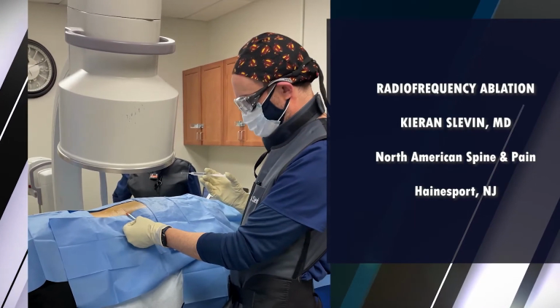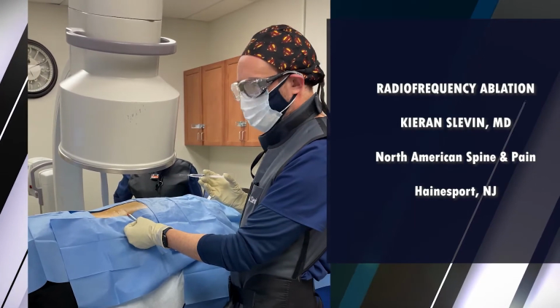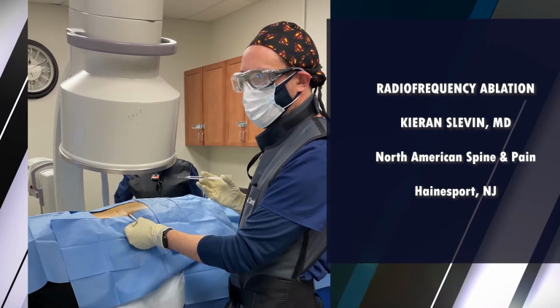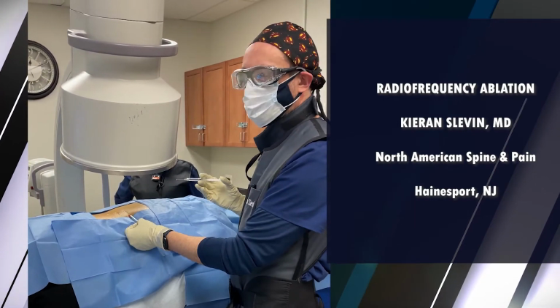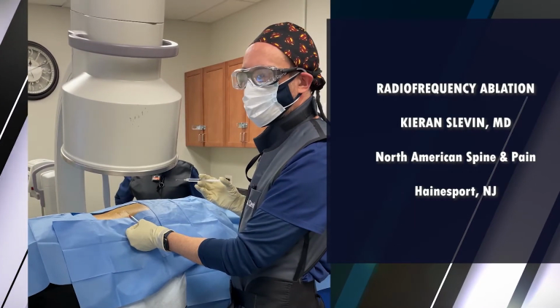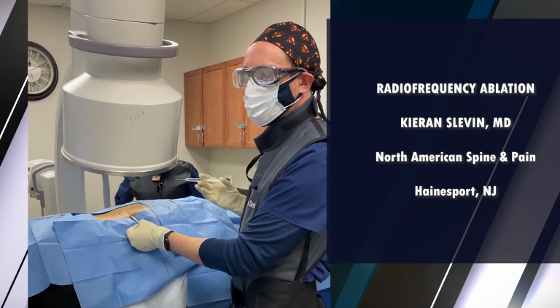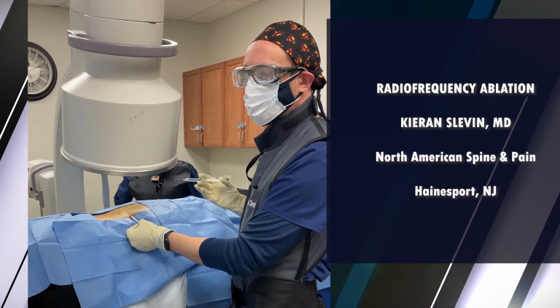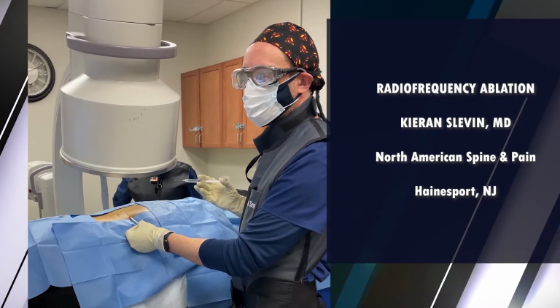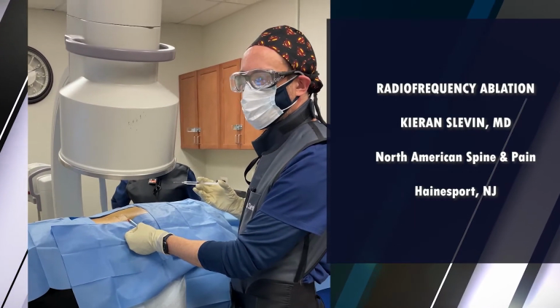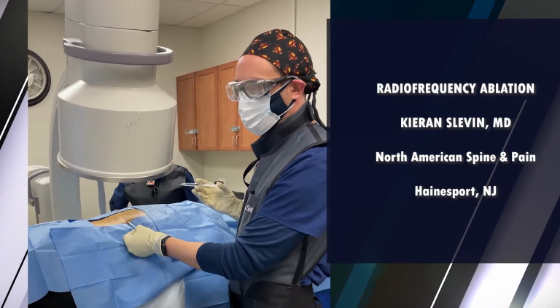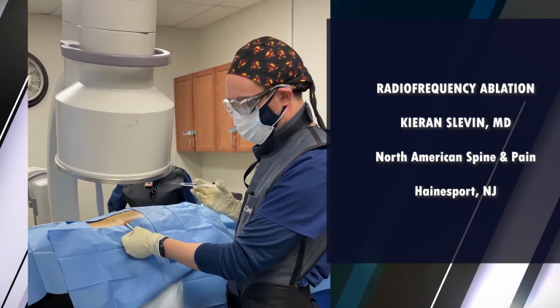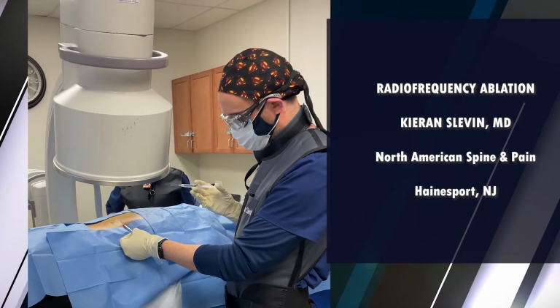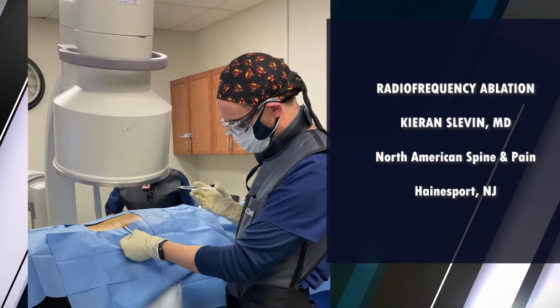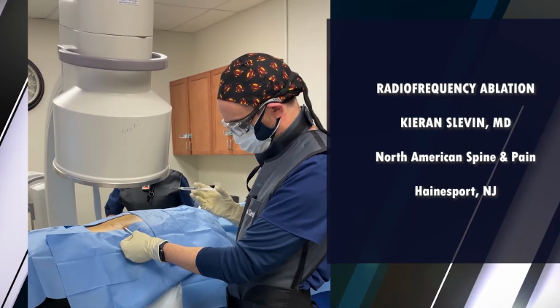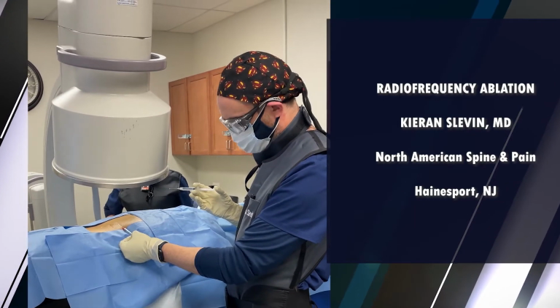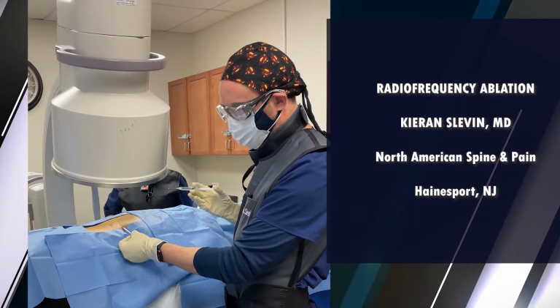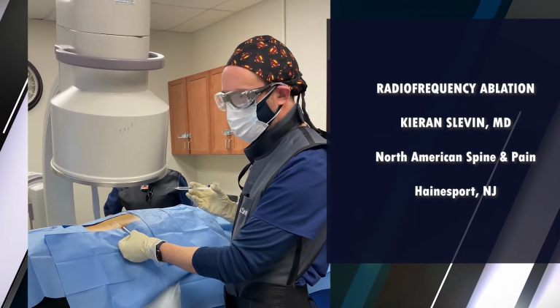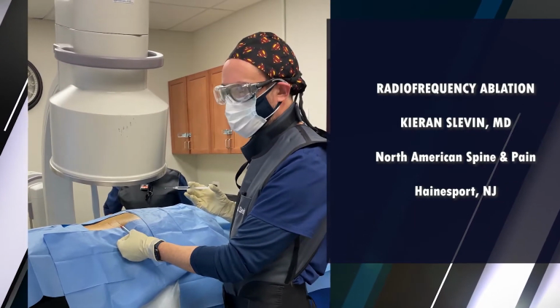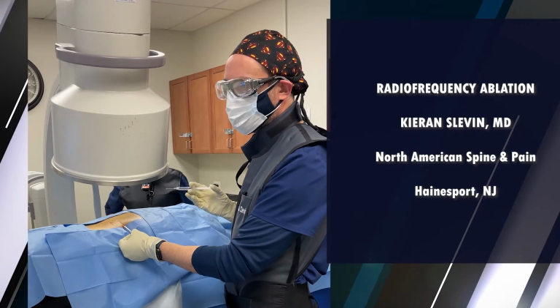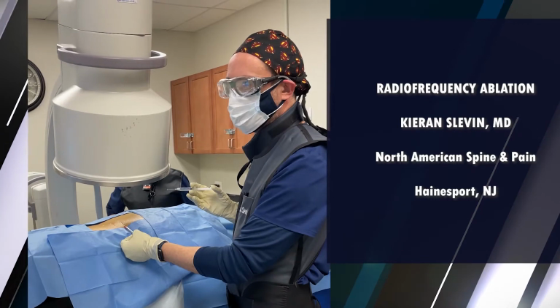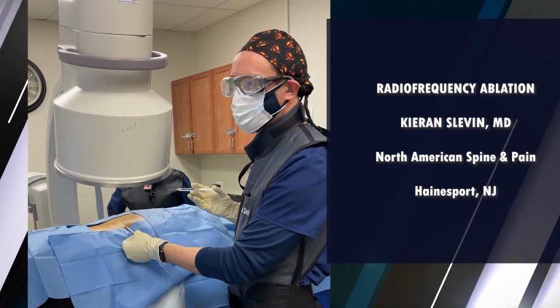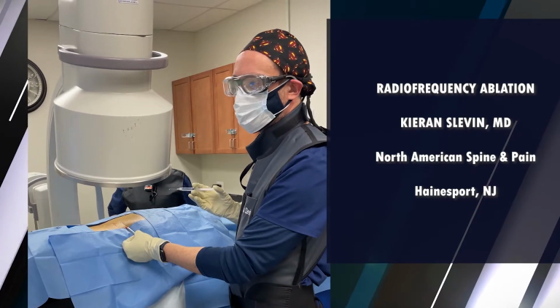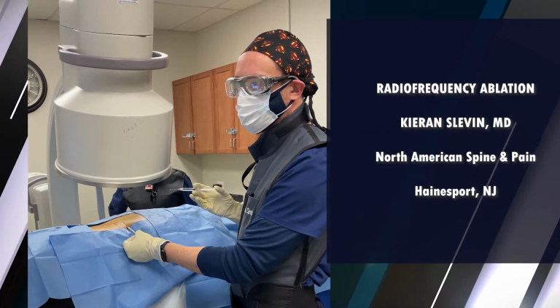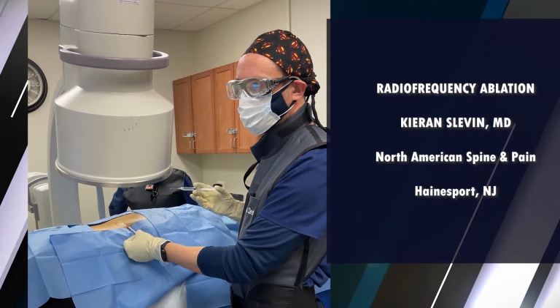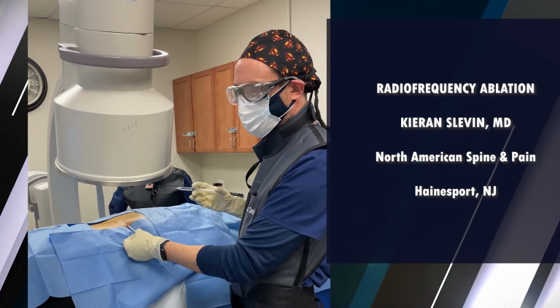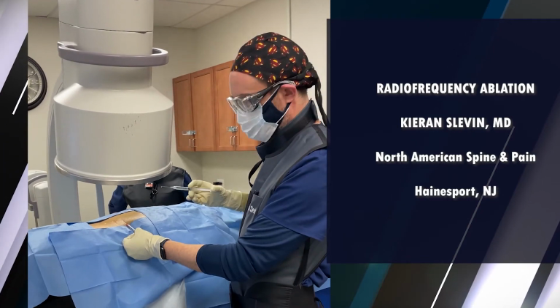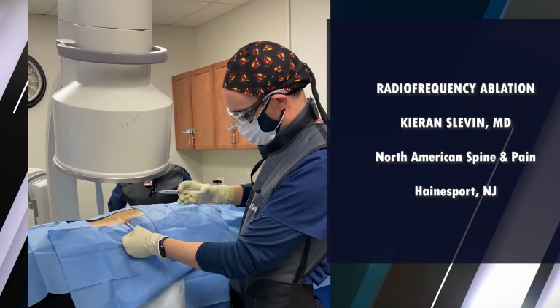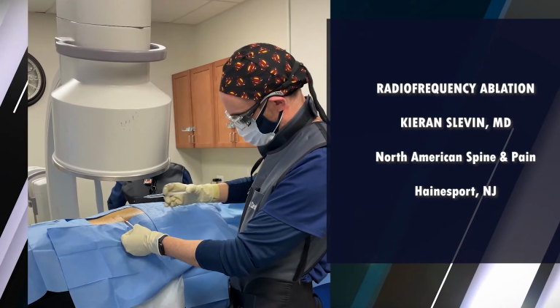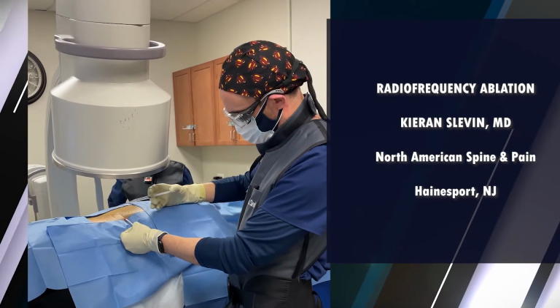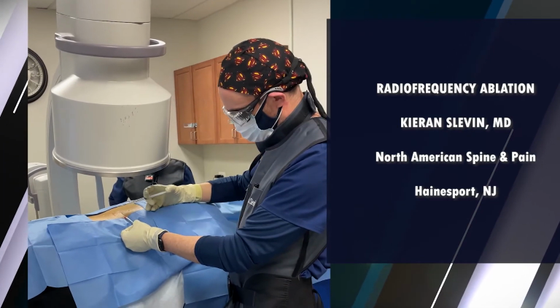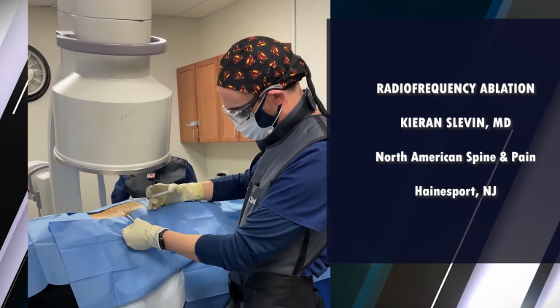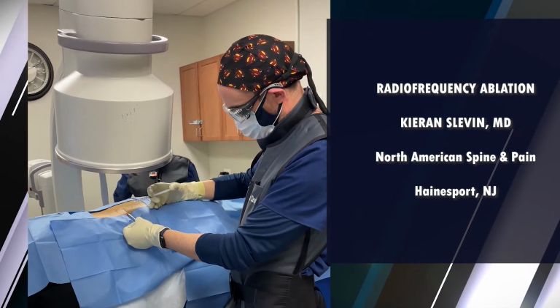The outcomes will be better, and the patient will thank you because the procedure time will be shorter.